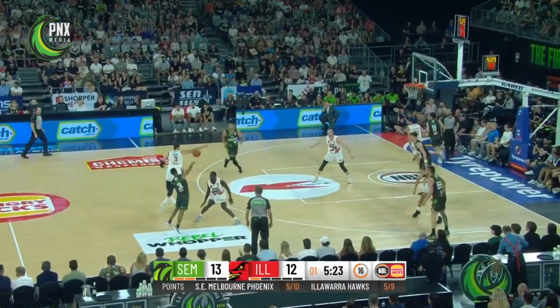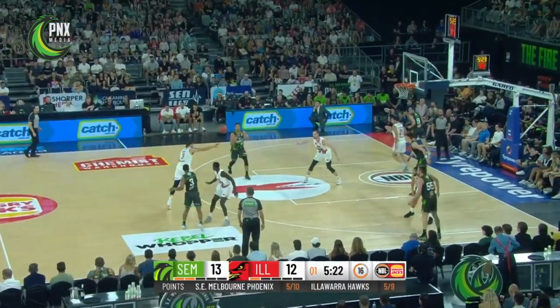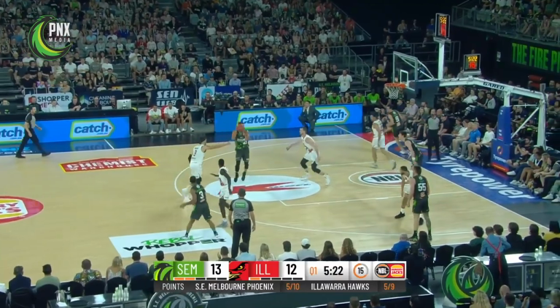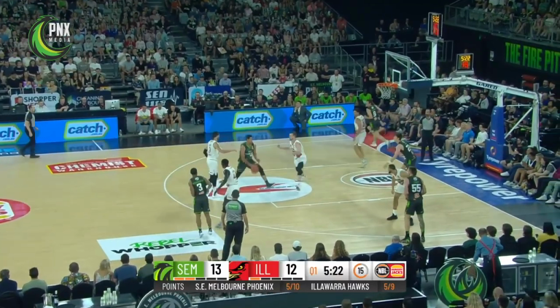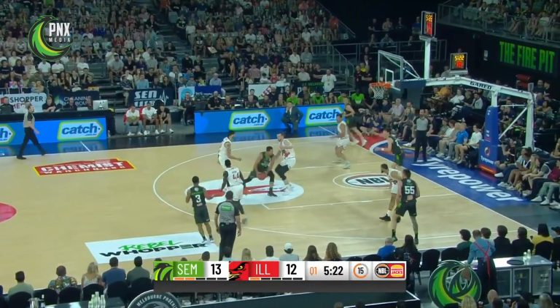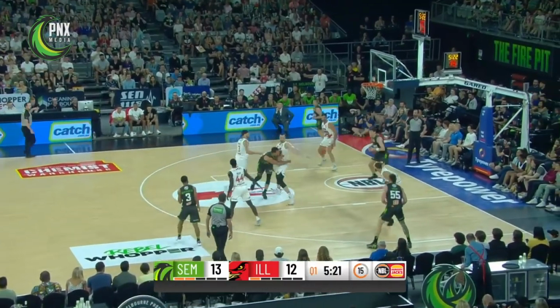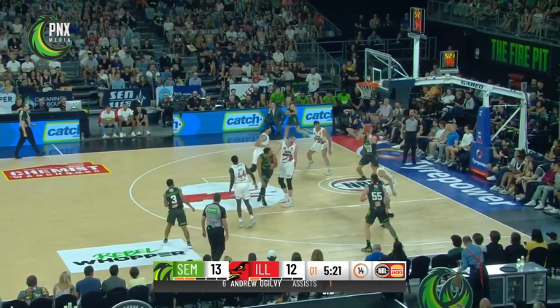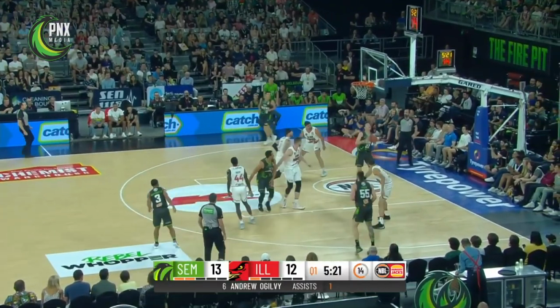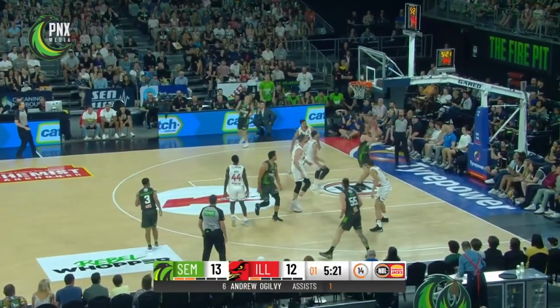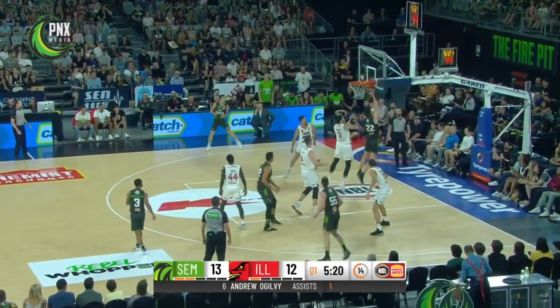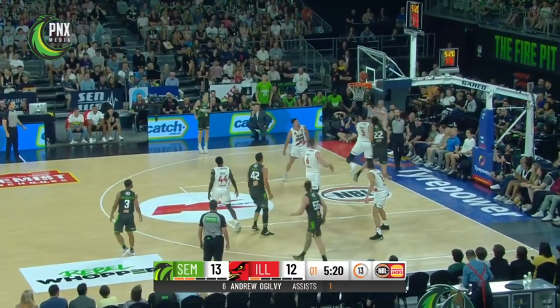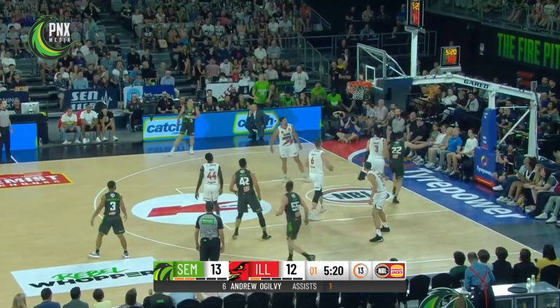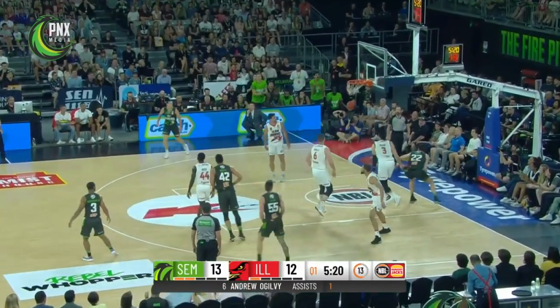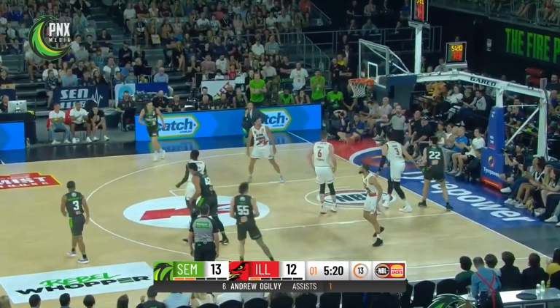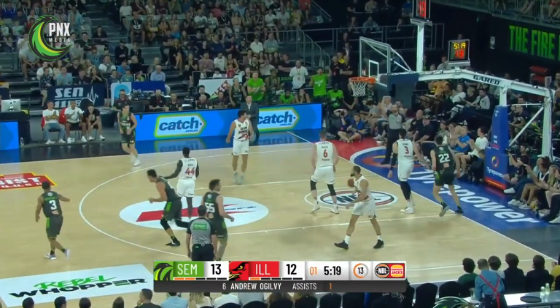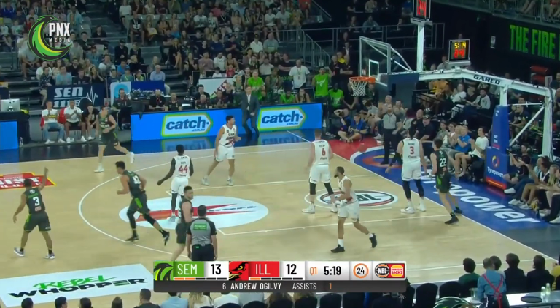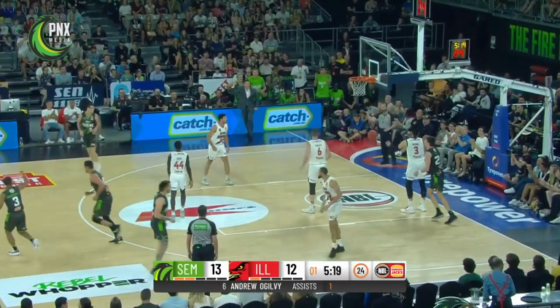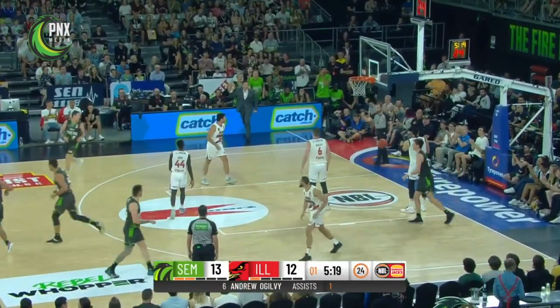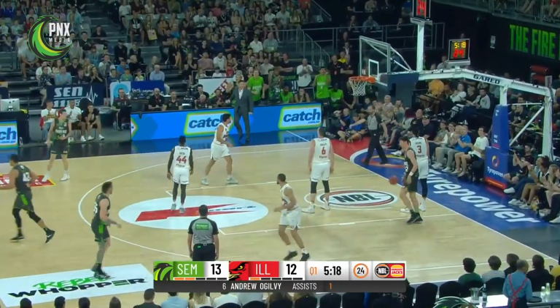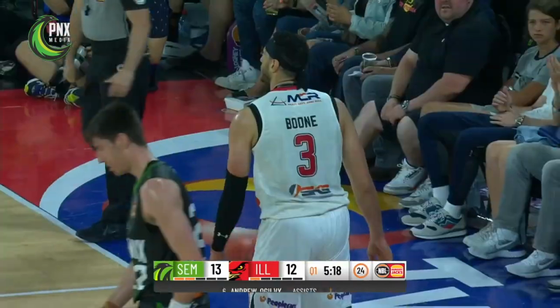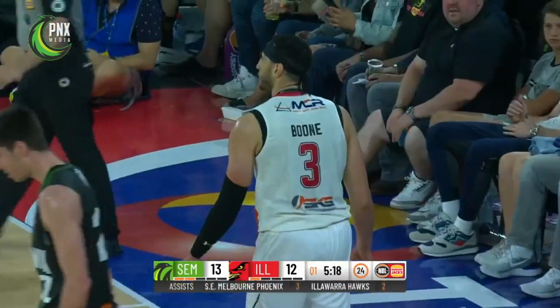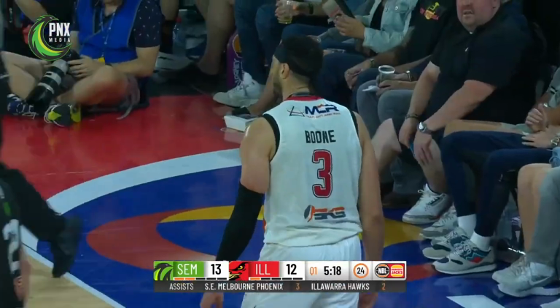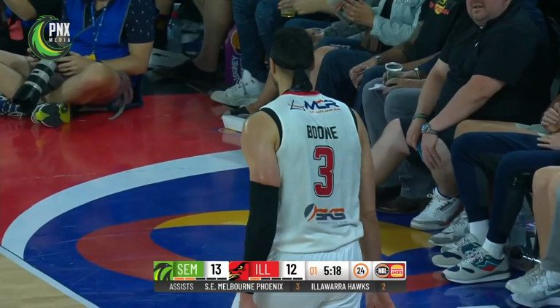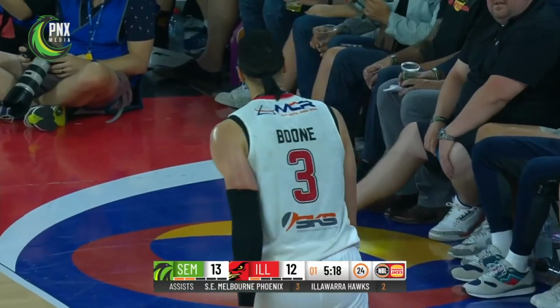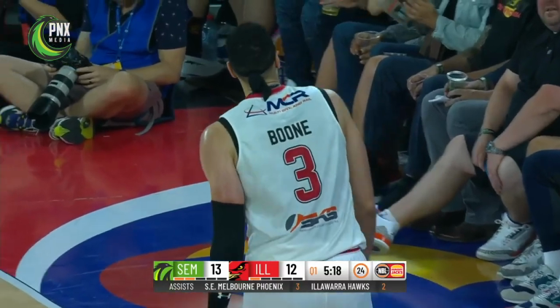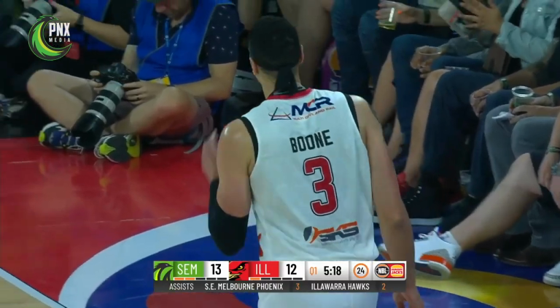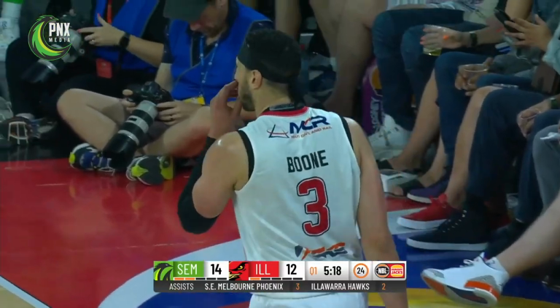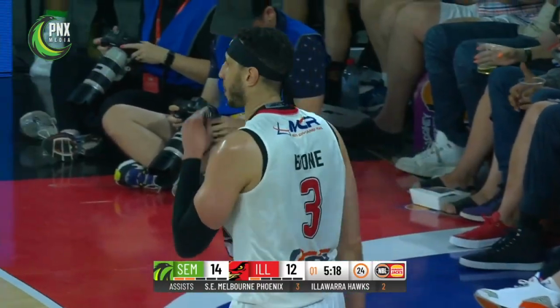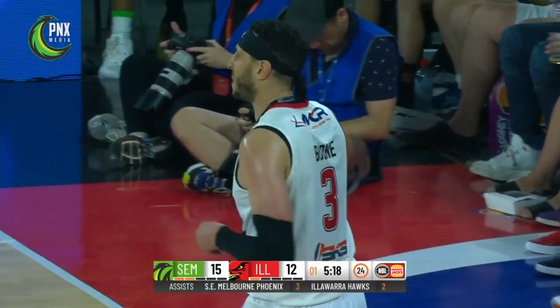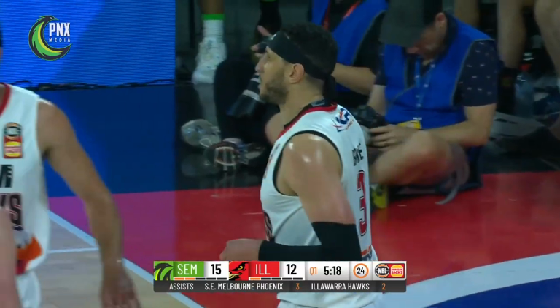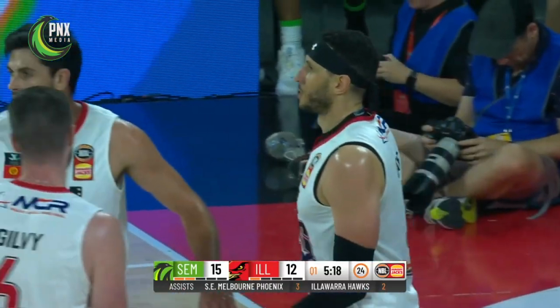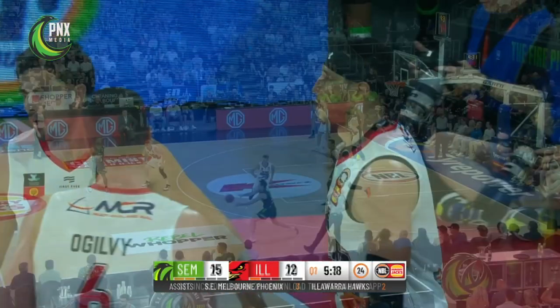Offence on top here at Melbourne Arena. Pinot underneath, and the contact from Boone gives him an extra one.